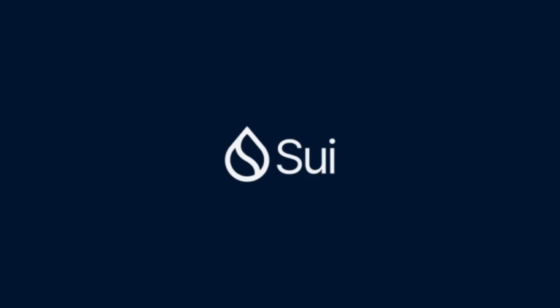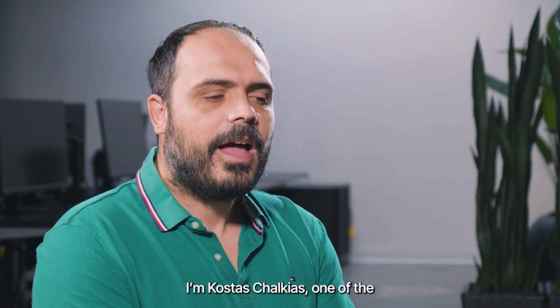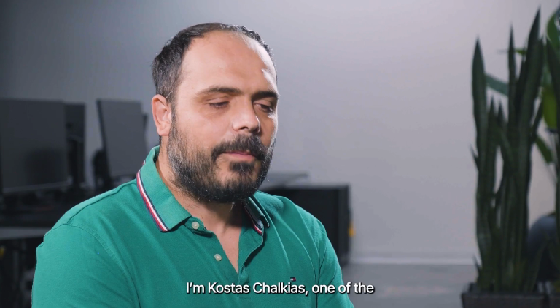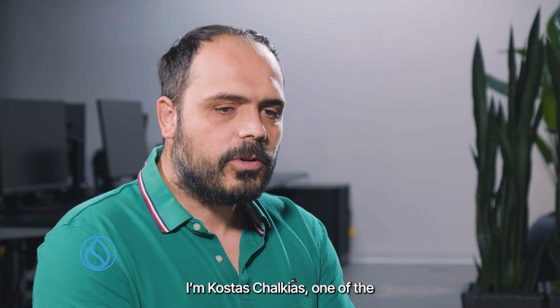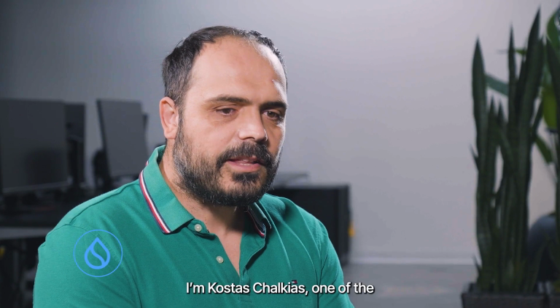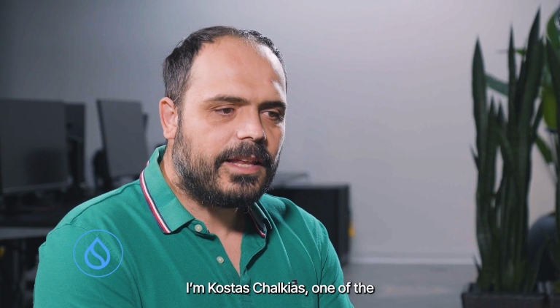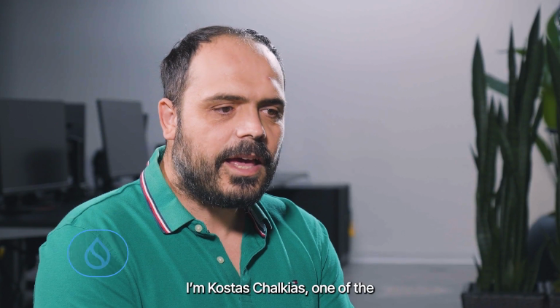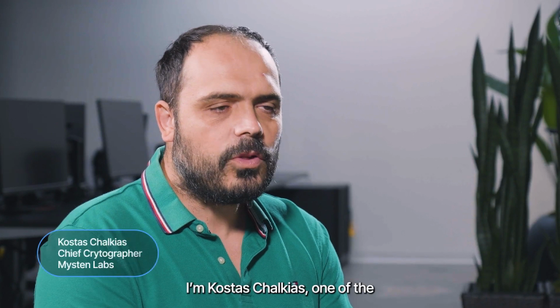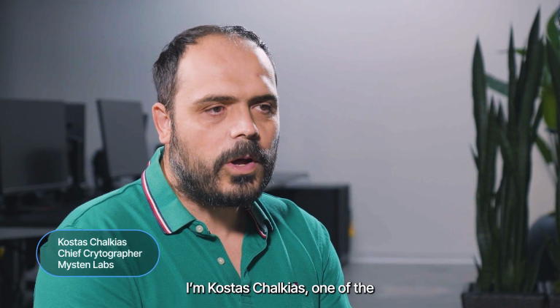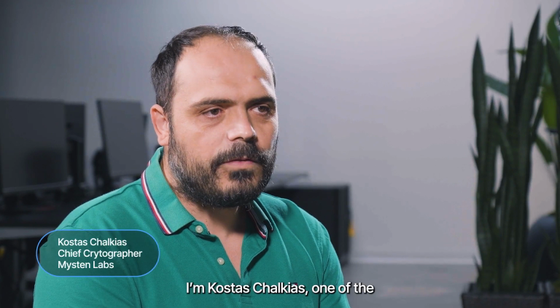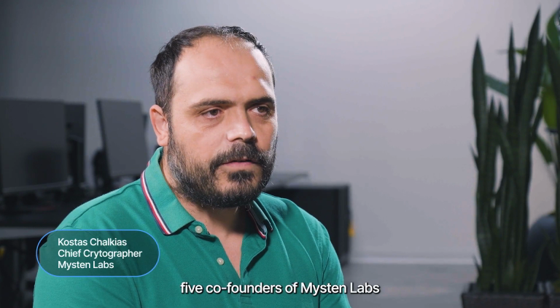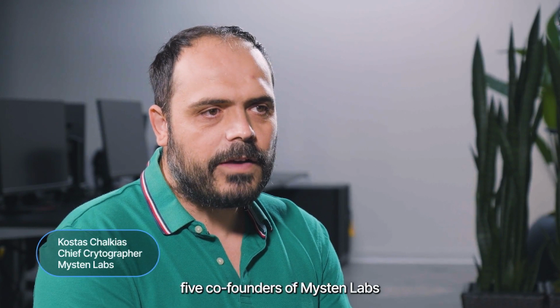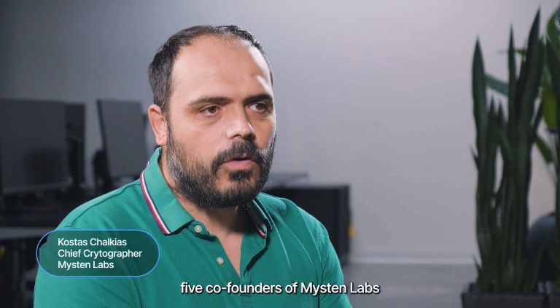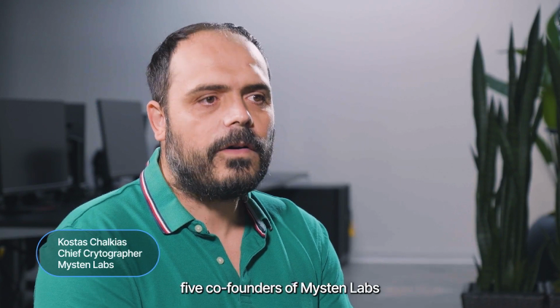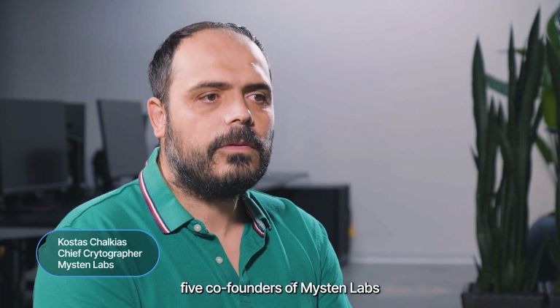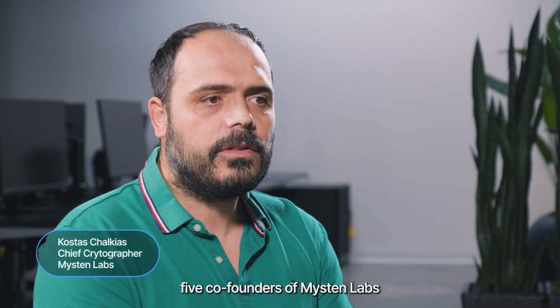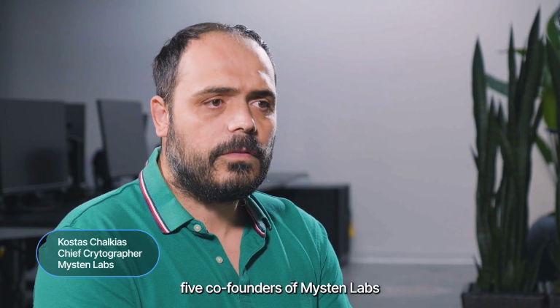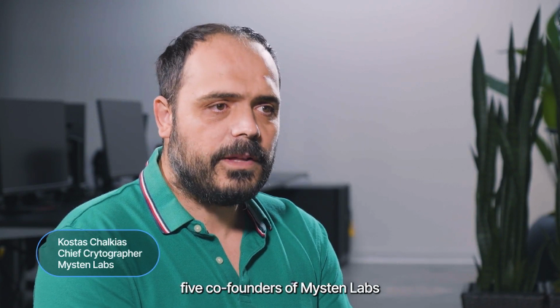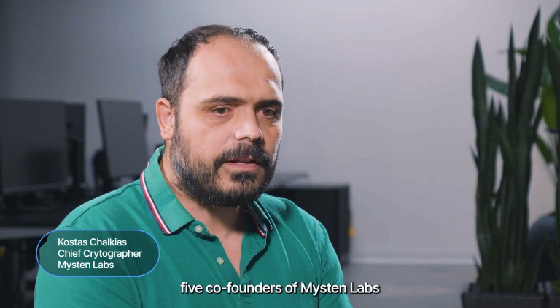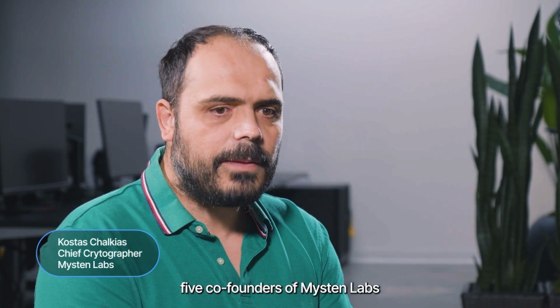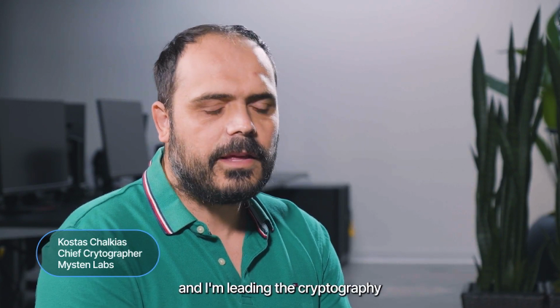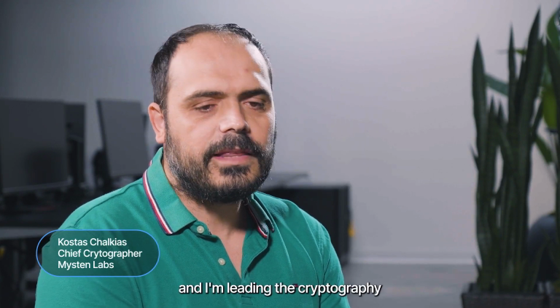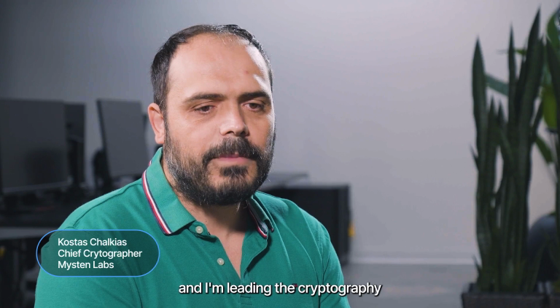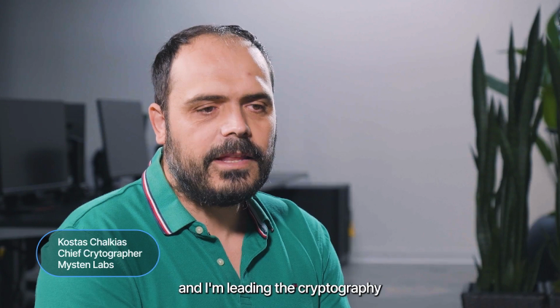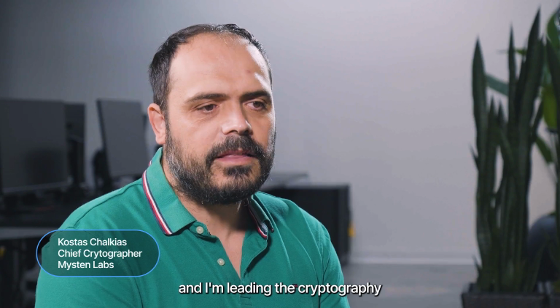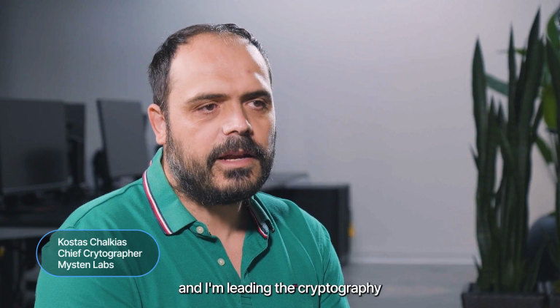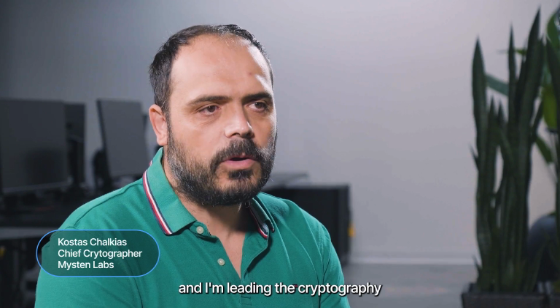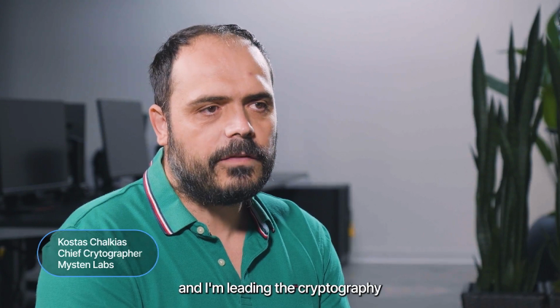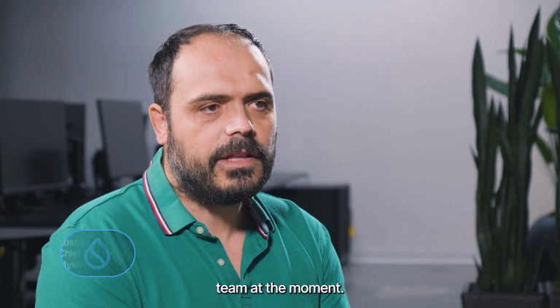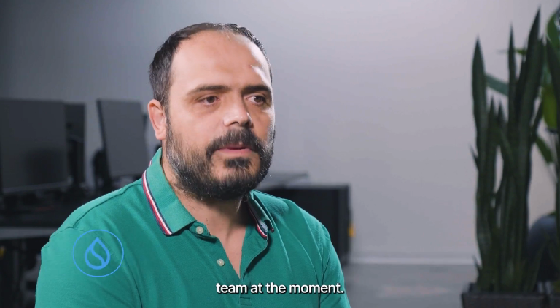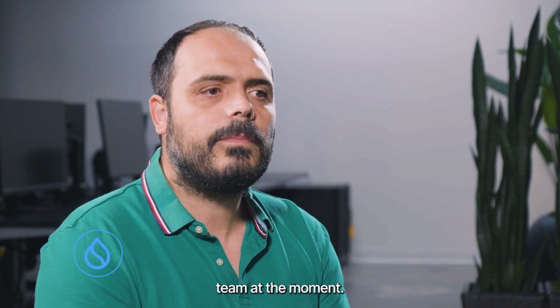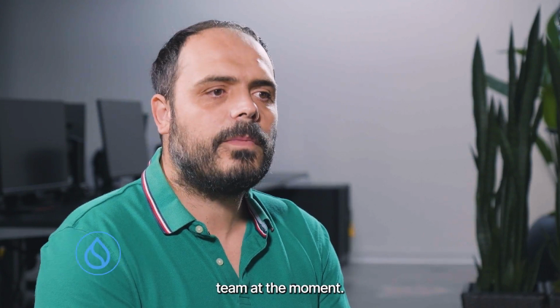I'm Kostas Halkias, one of the five co-founders of Misten Labs, and I'm leading the cryptography team at the moment.